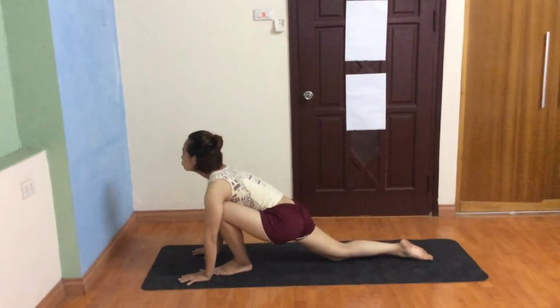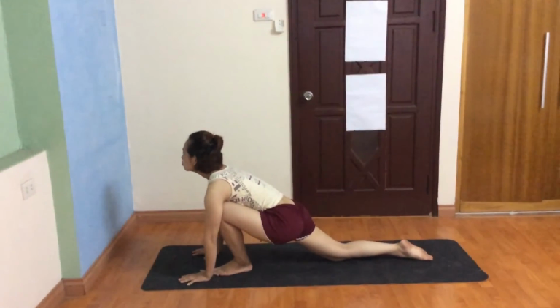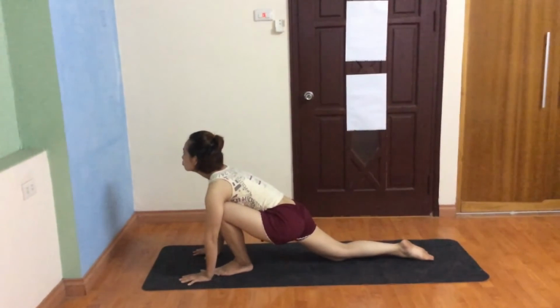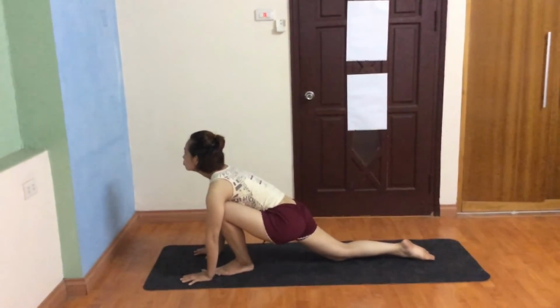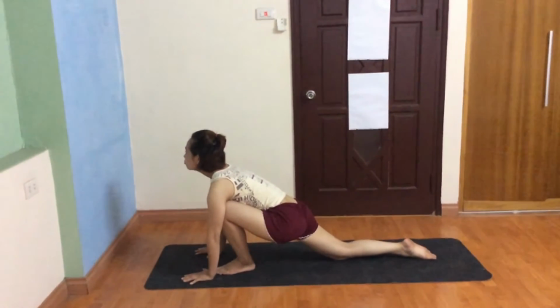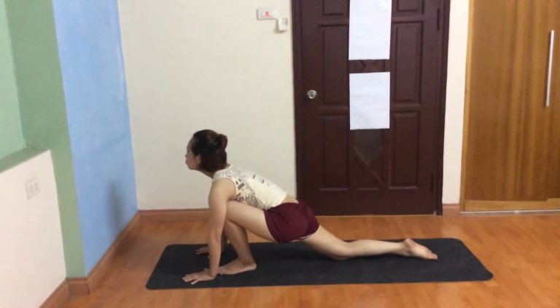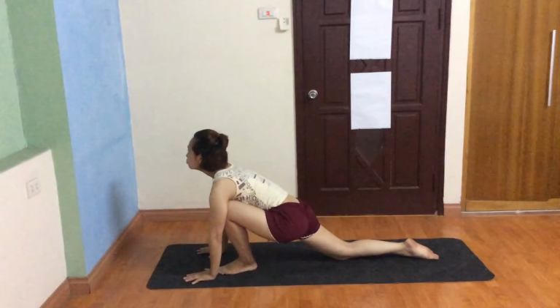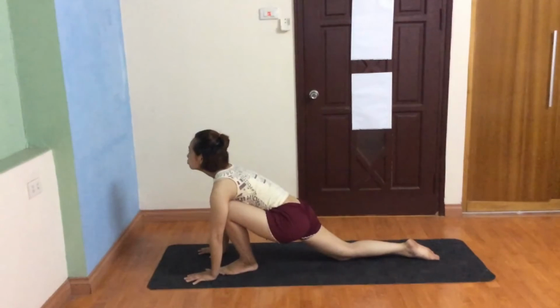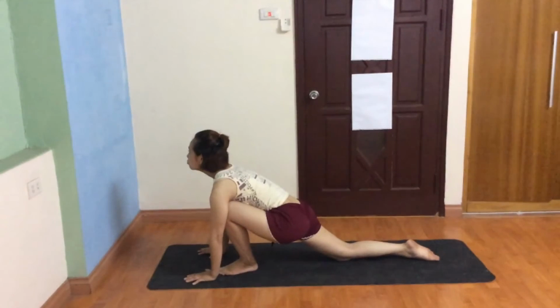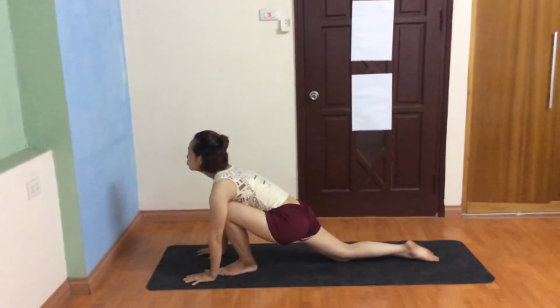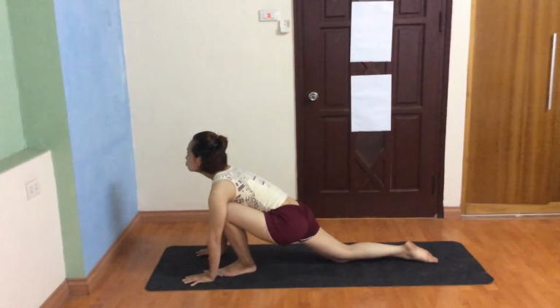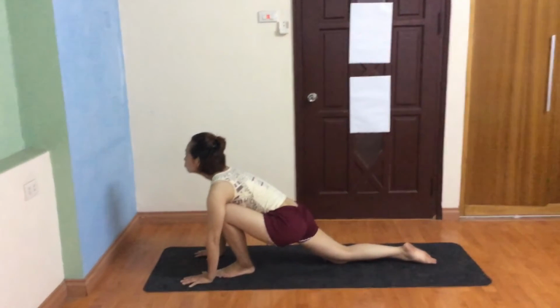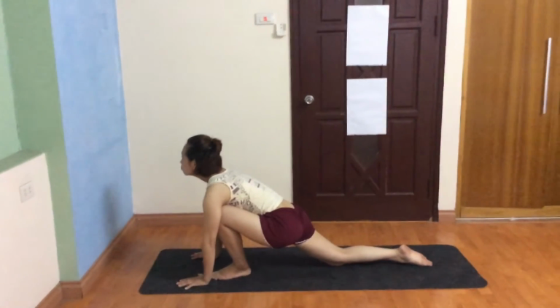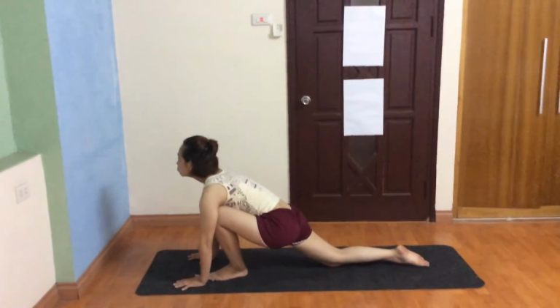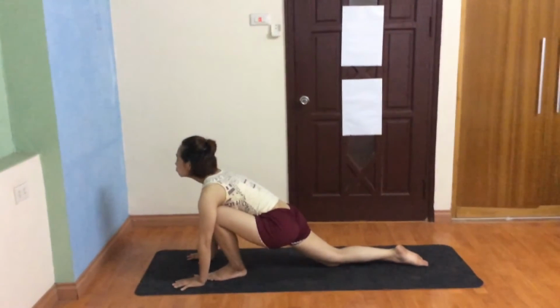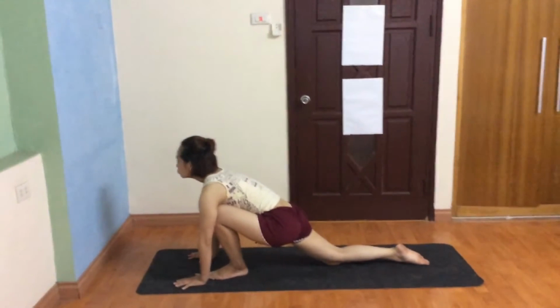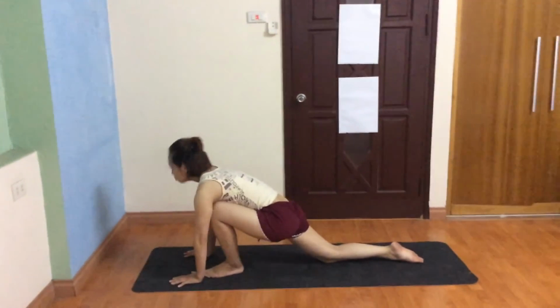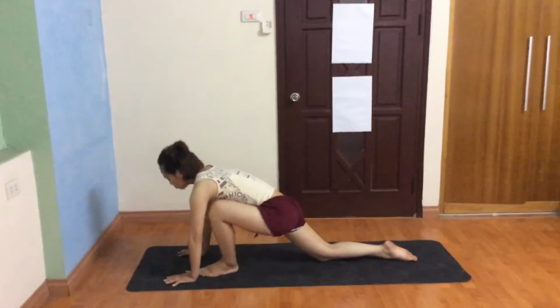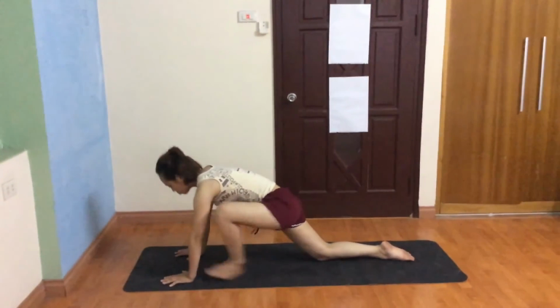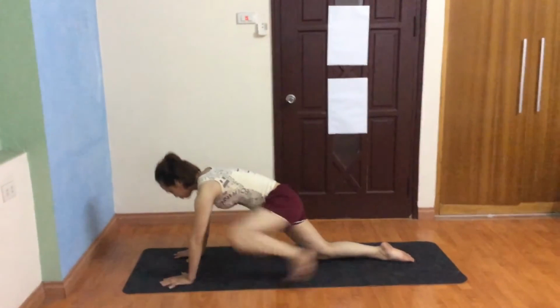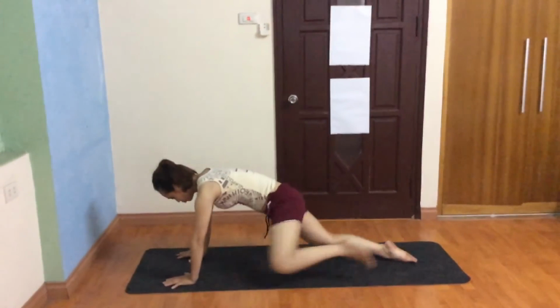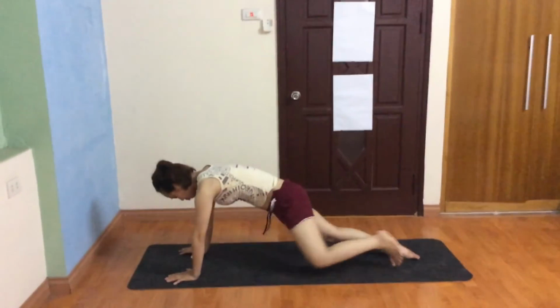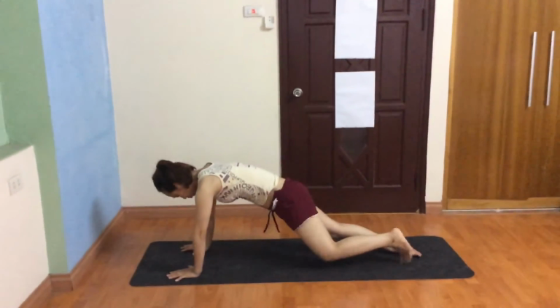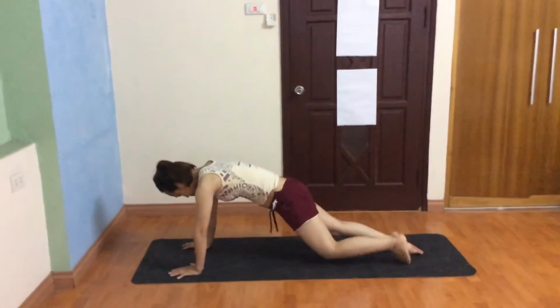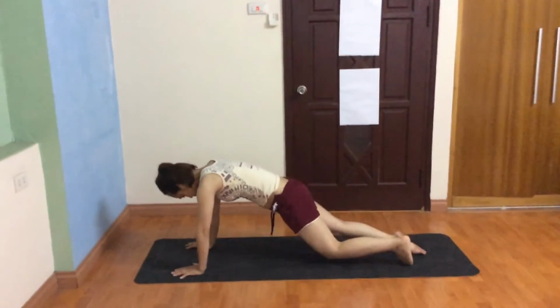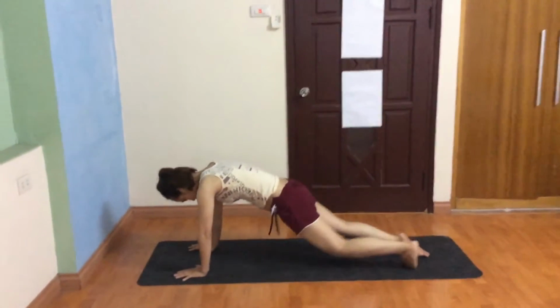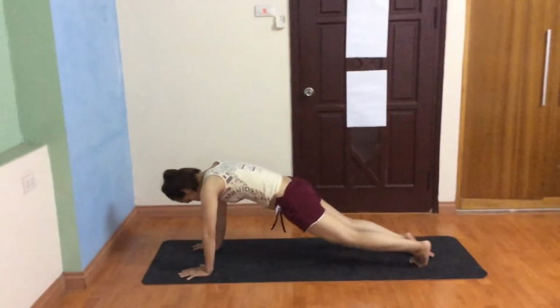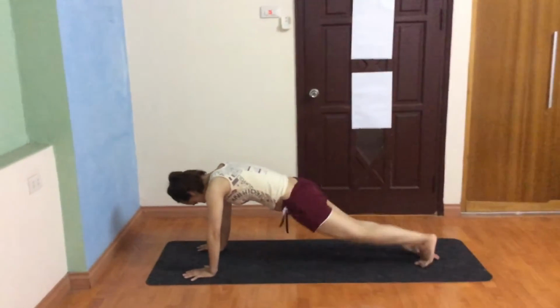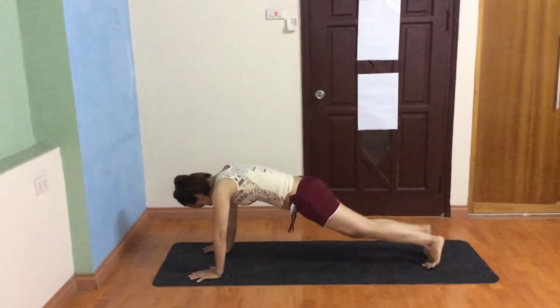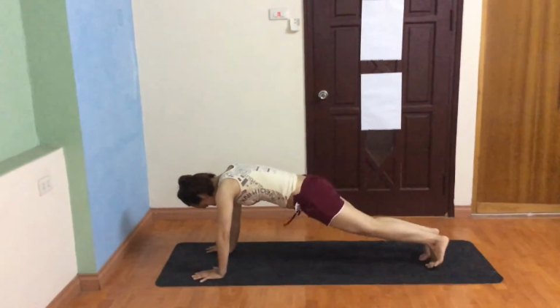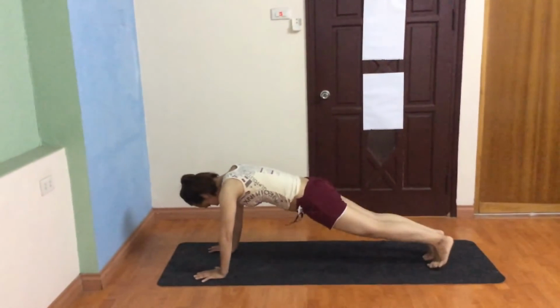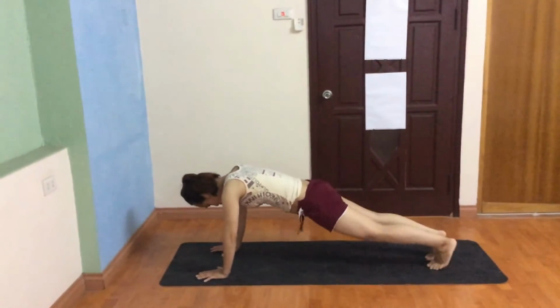Inhale, hold your breath, both legs back, body in a straight line.